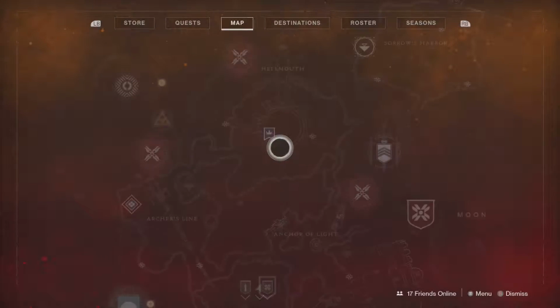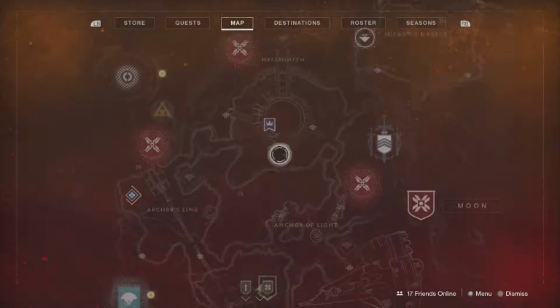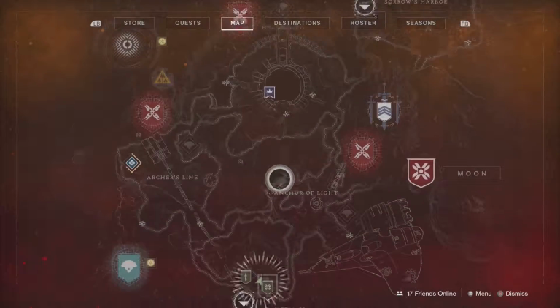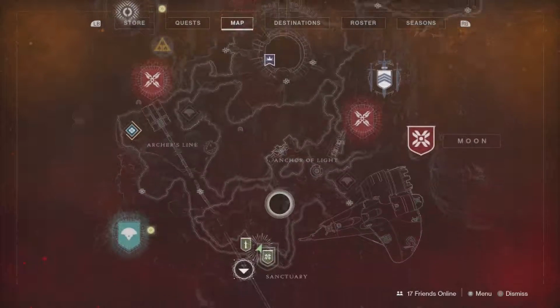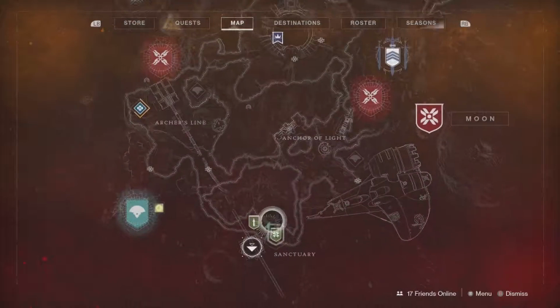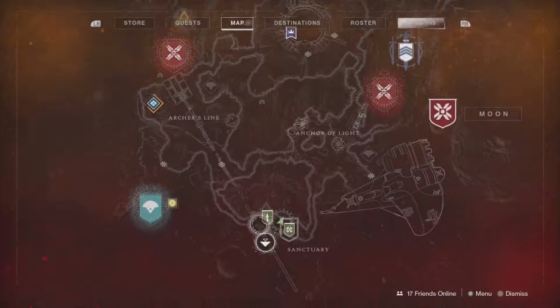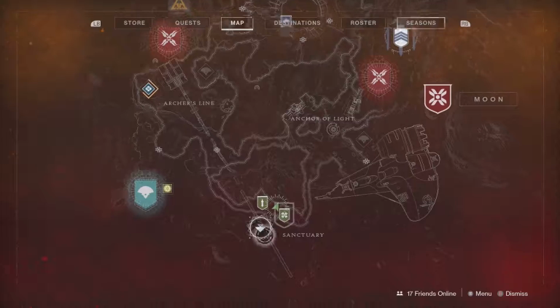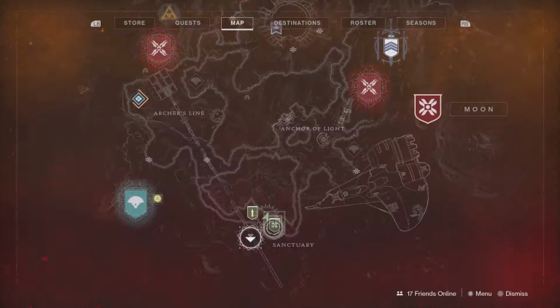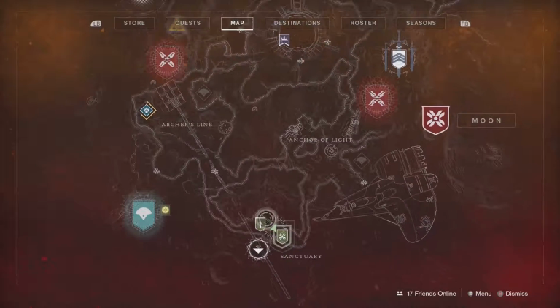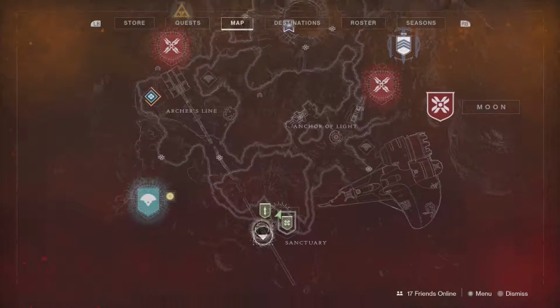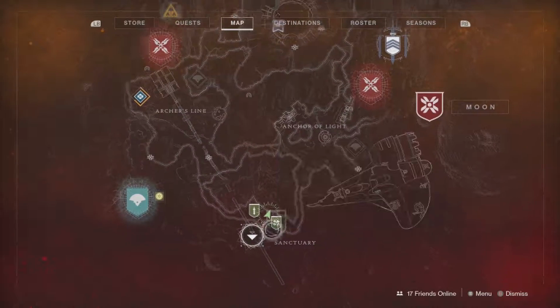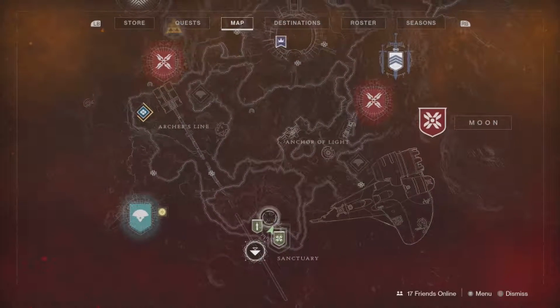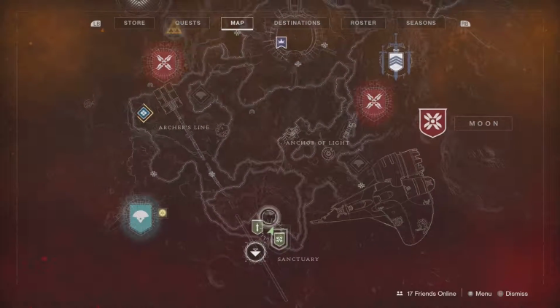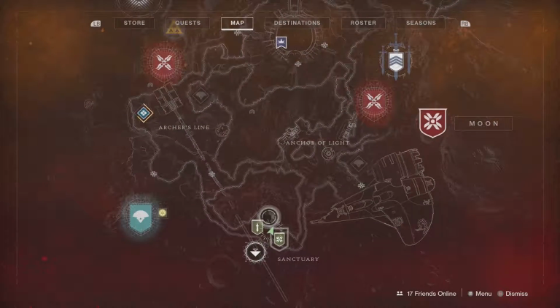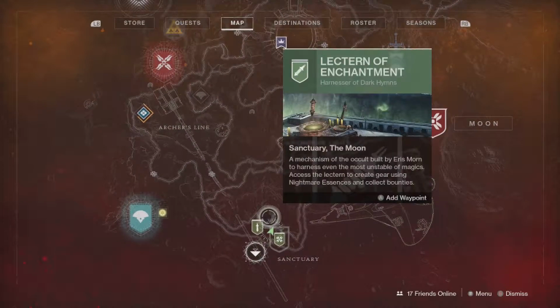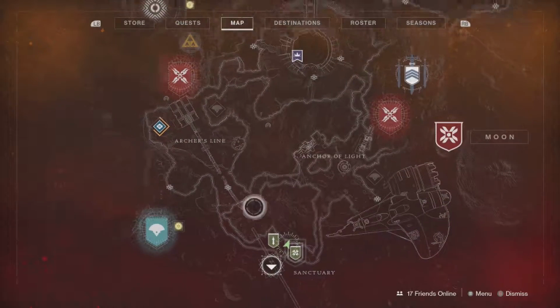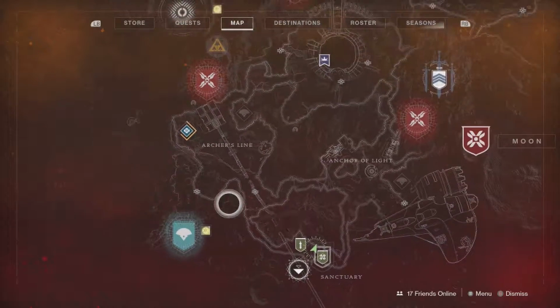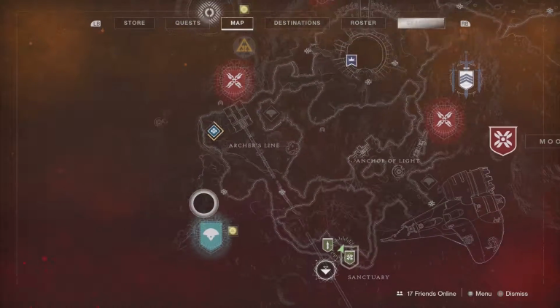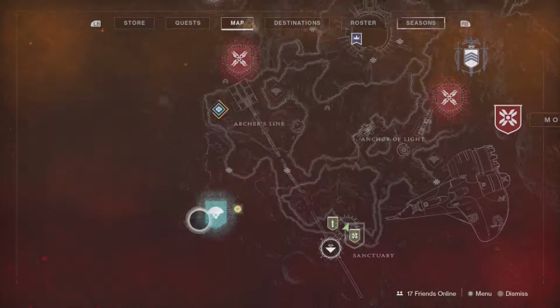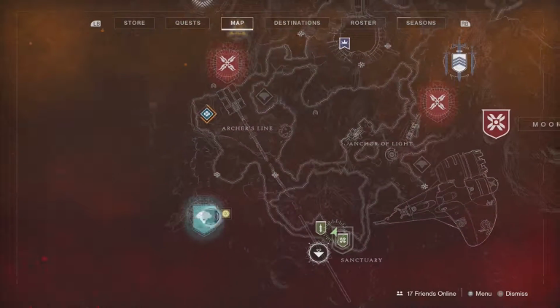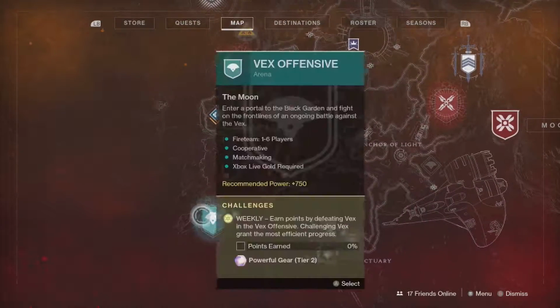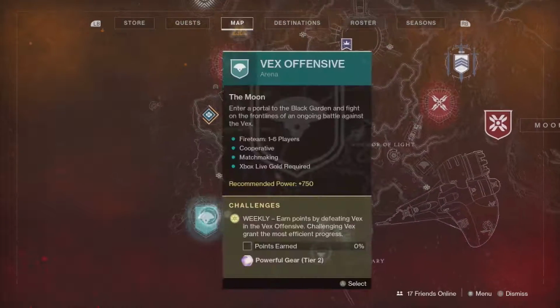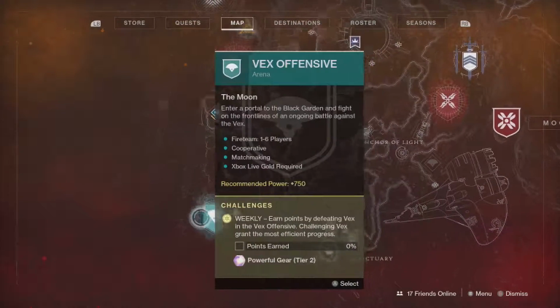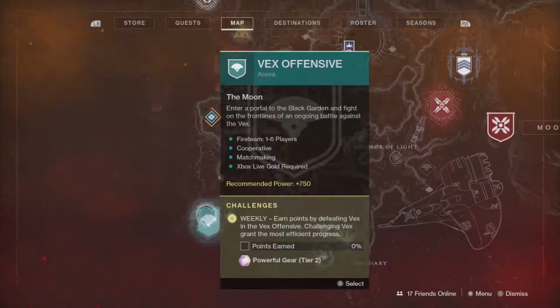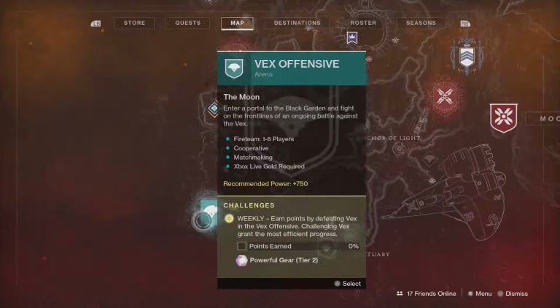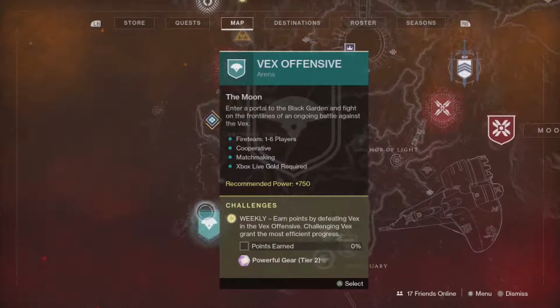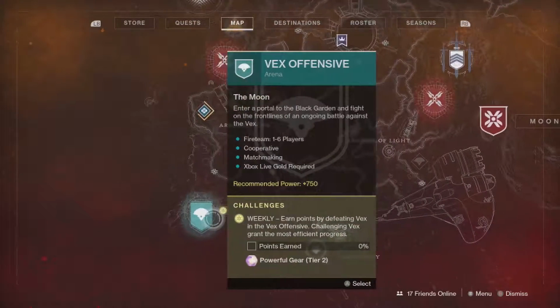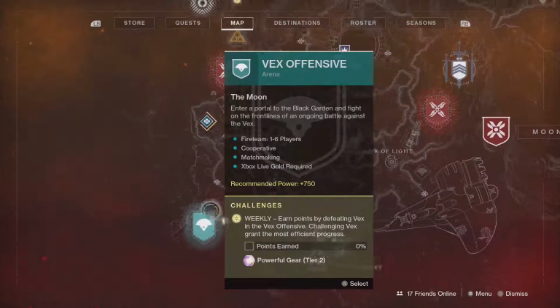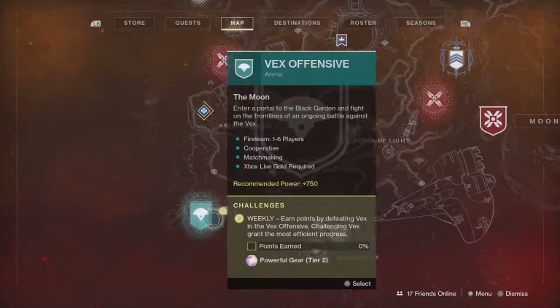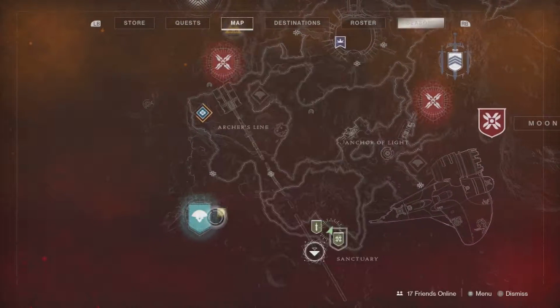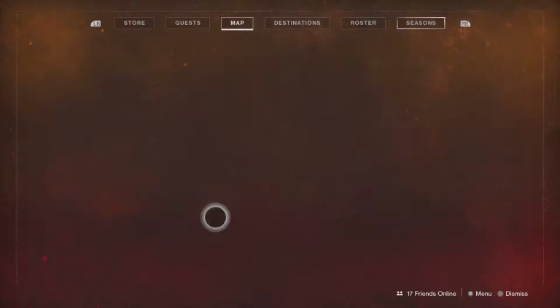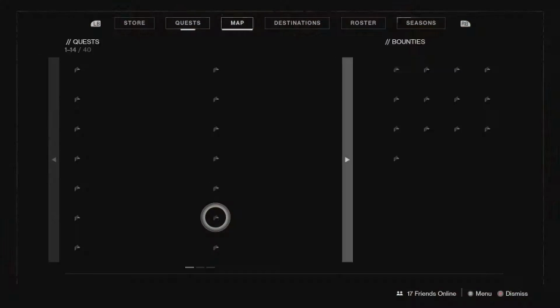That's the one I've got right now. Make sure you head to Sanctuary, speak to Eris Morn, and then you can access your new Vex Offensive mode.